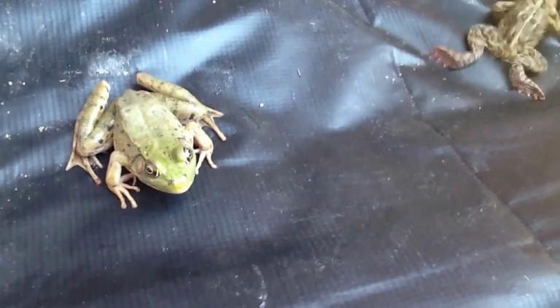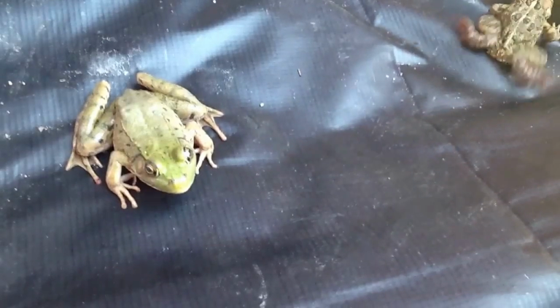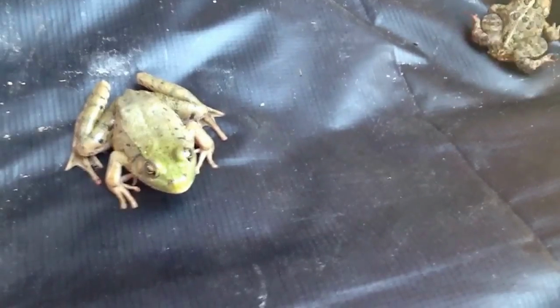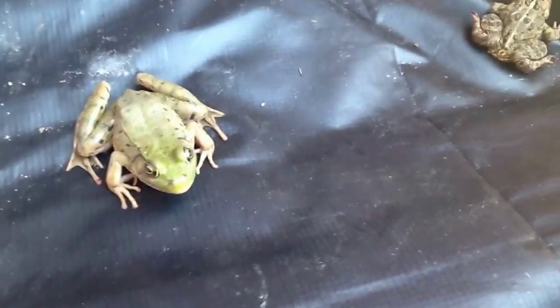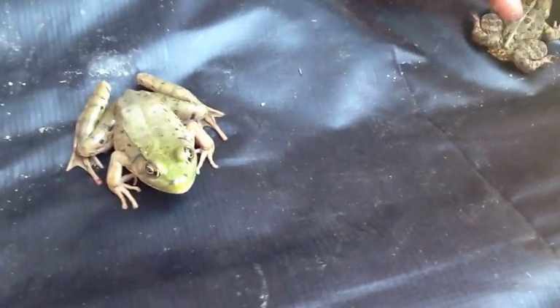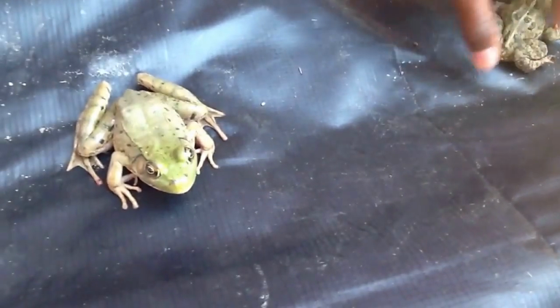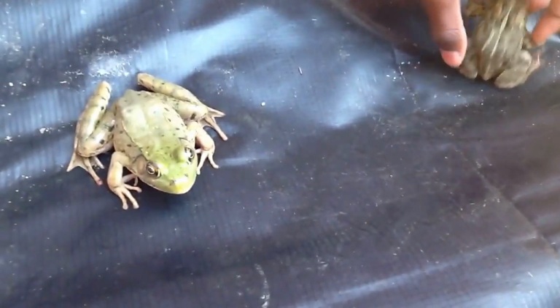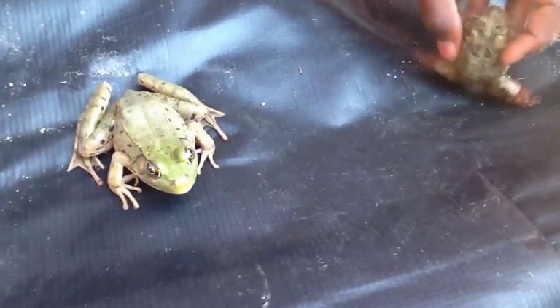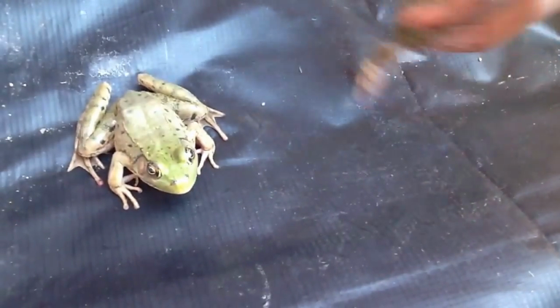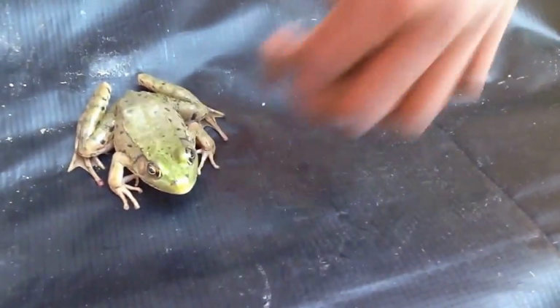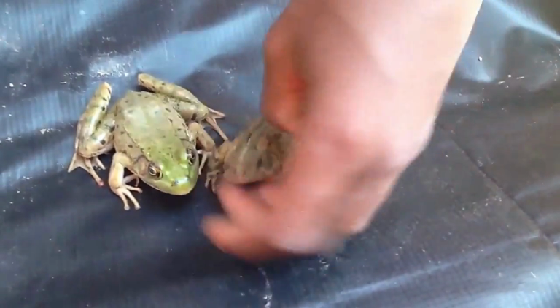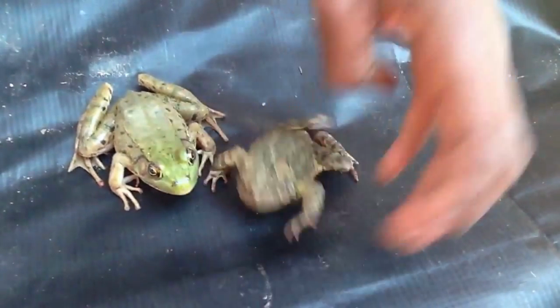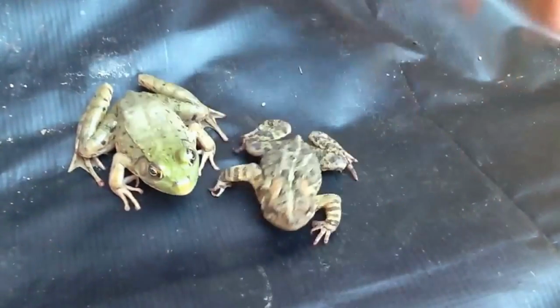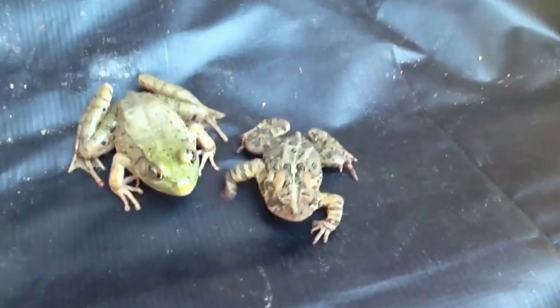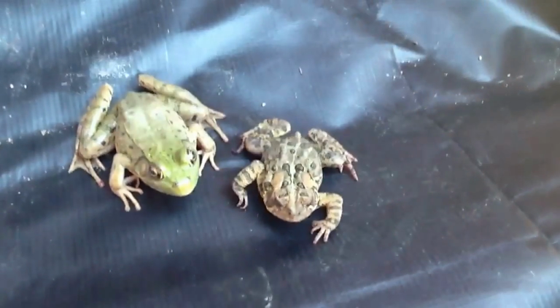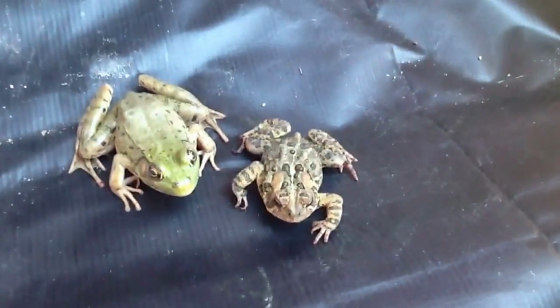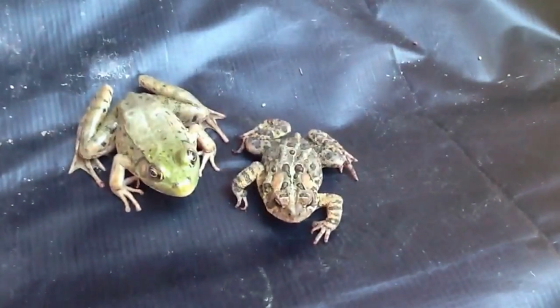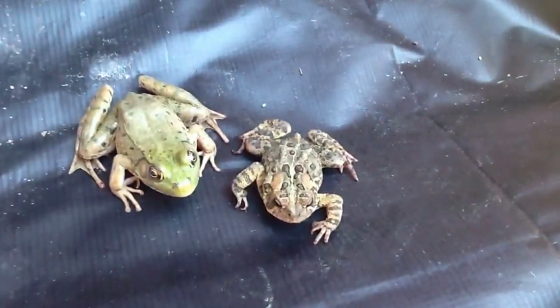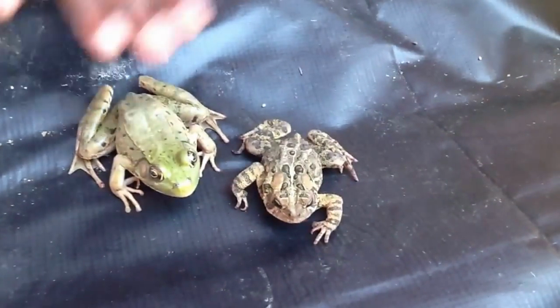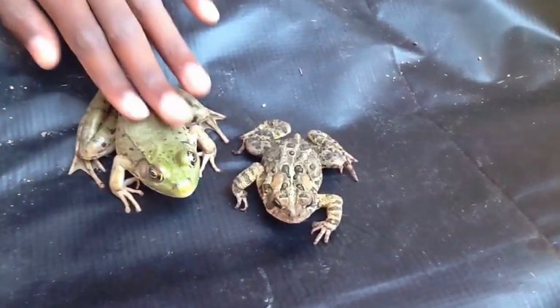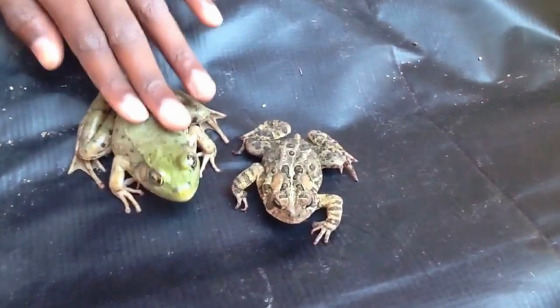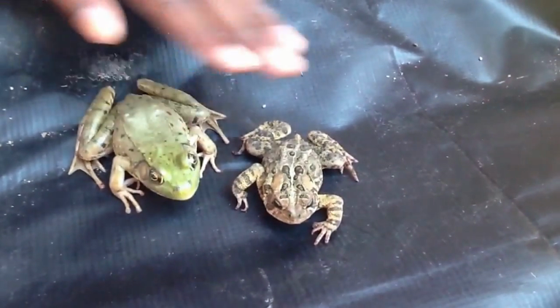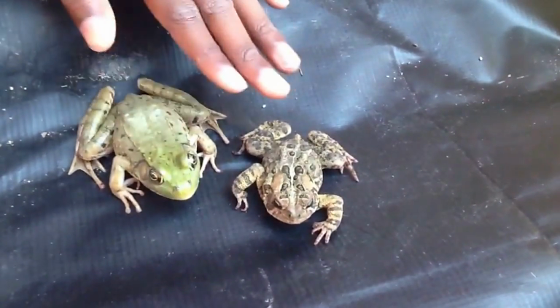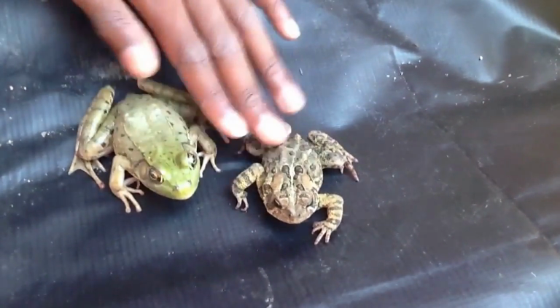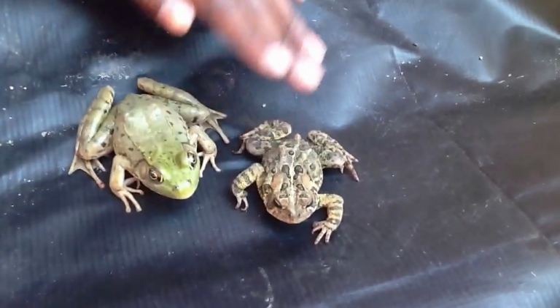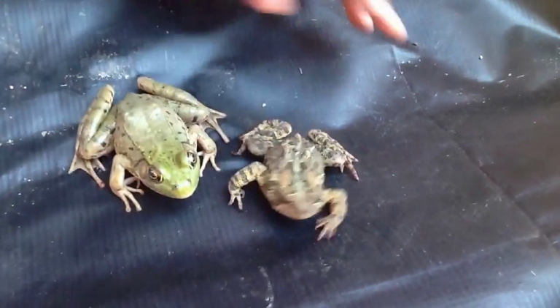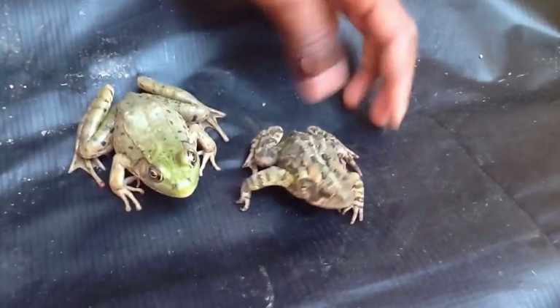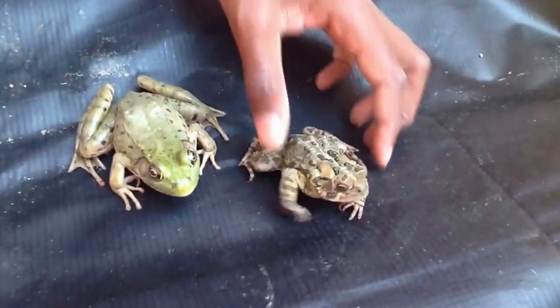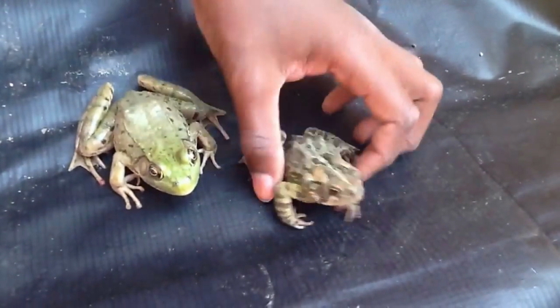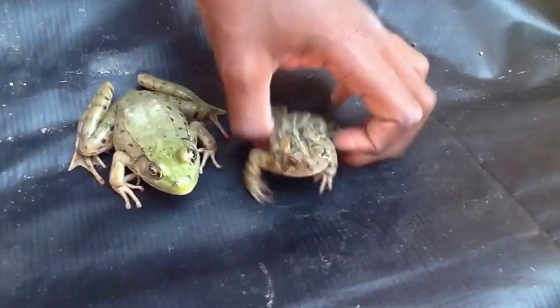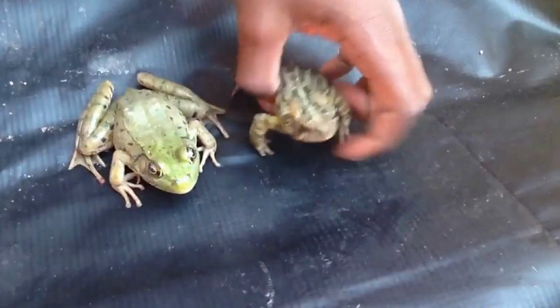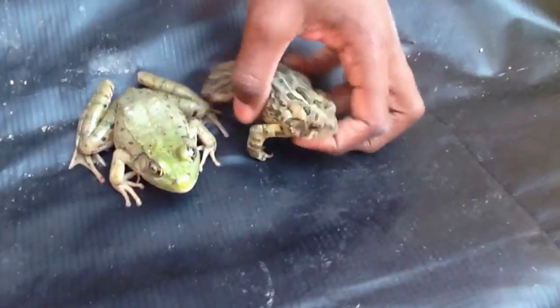Hello YouTubers! We're here today to show you the differences between frogs and toads, so please enjoy the video.